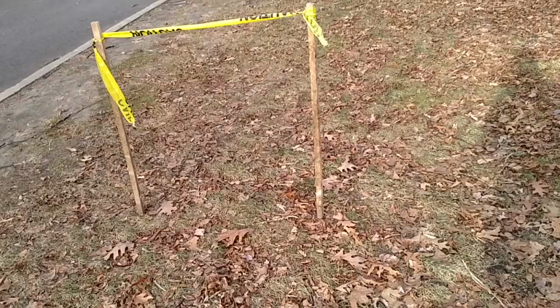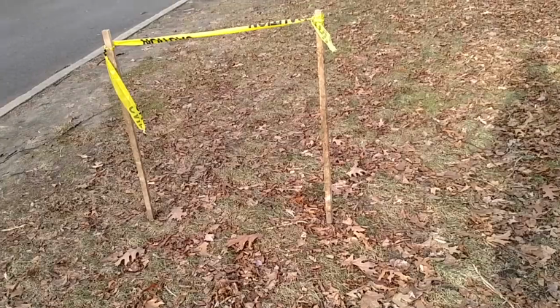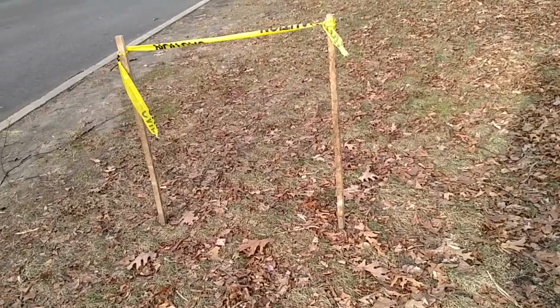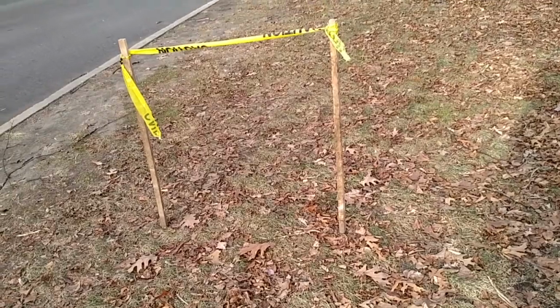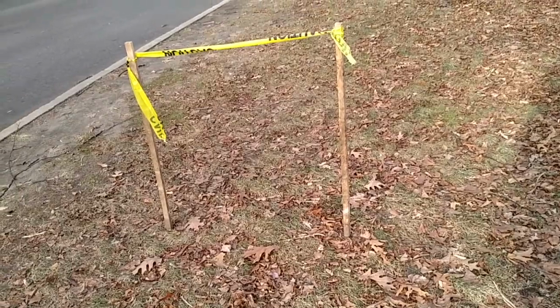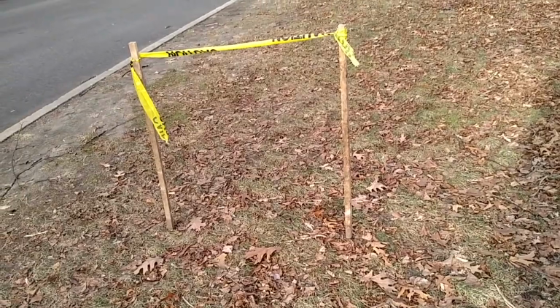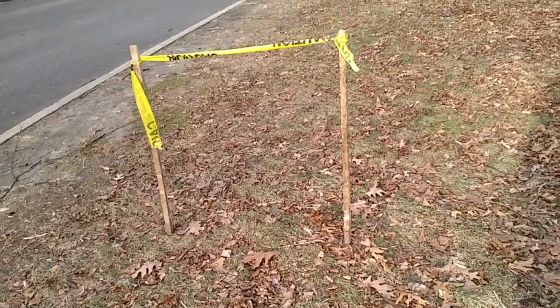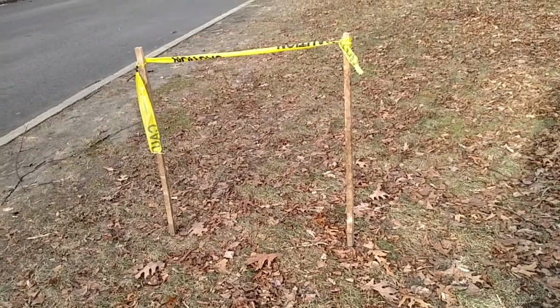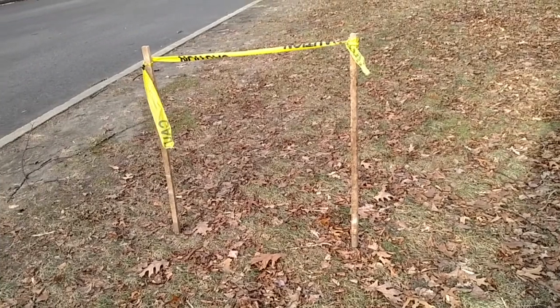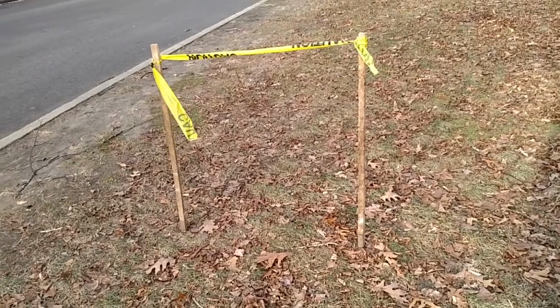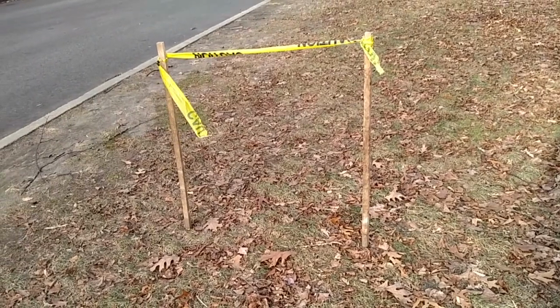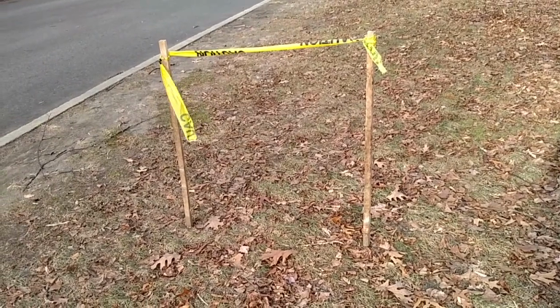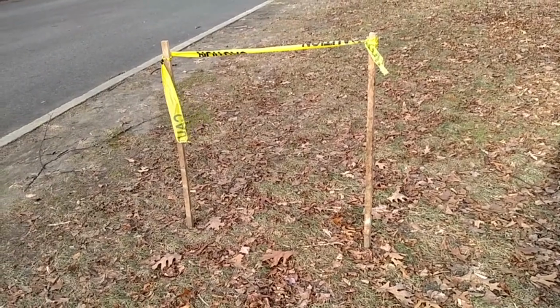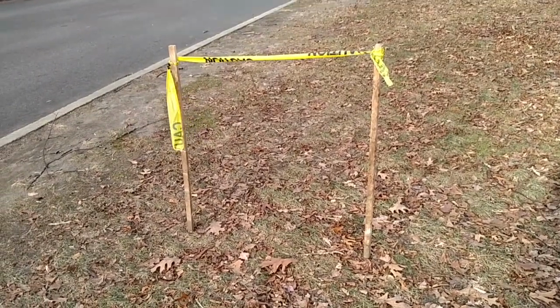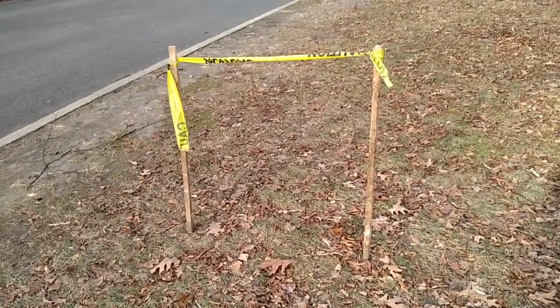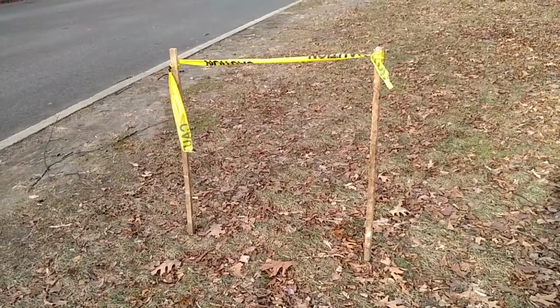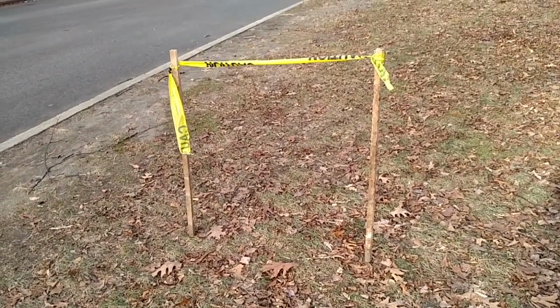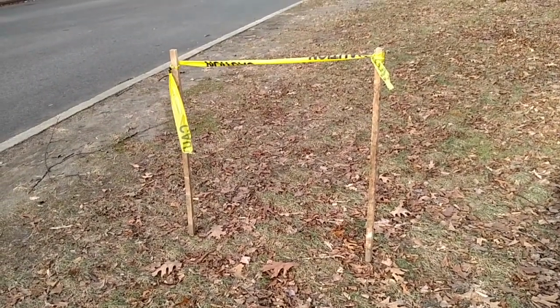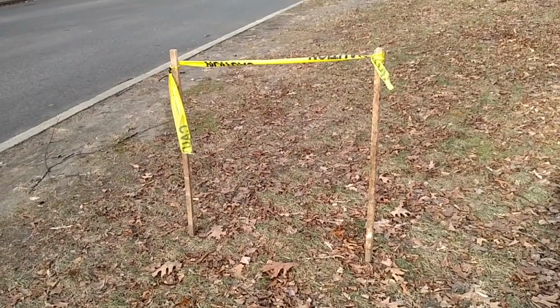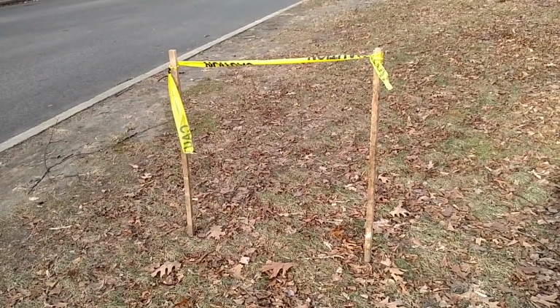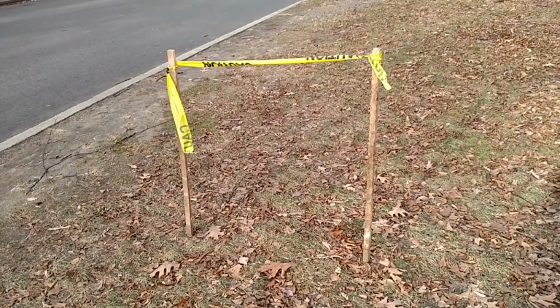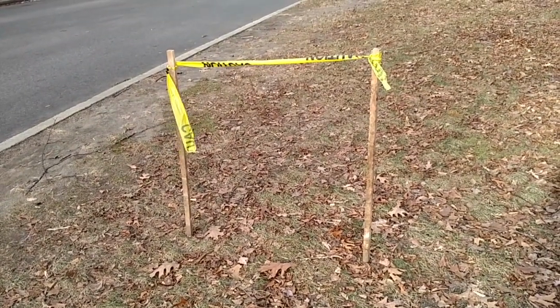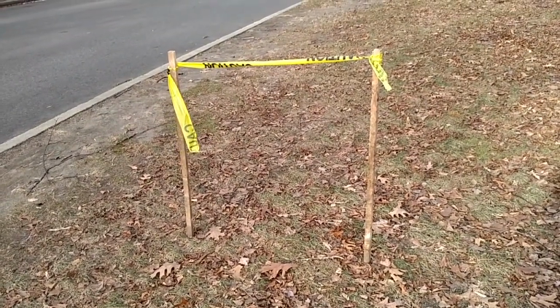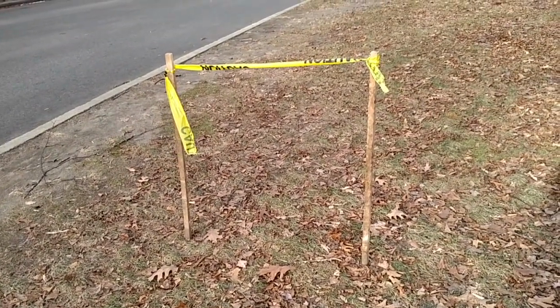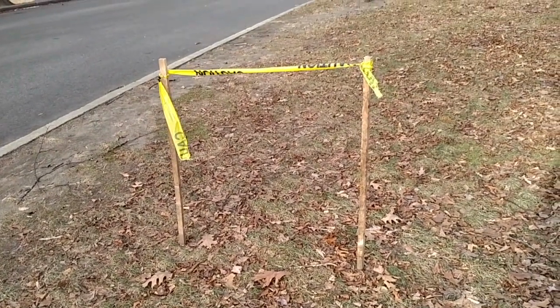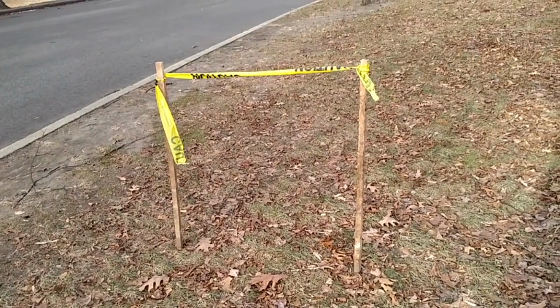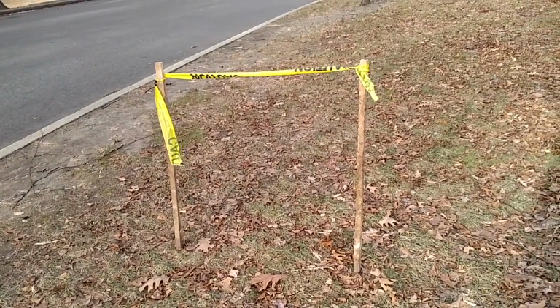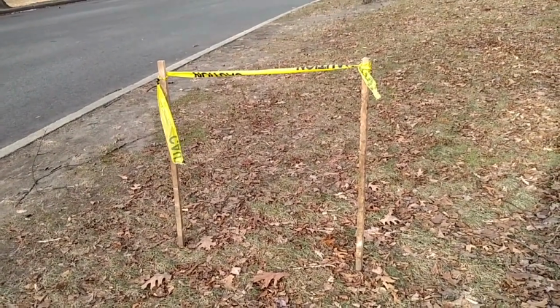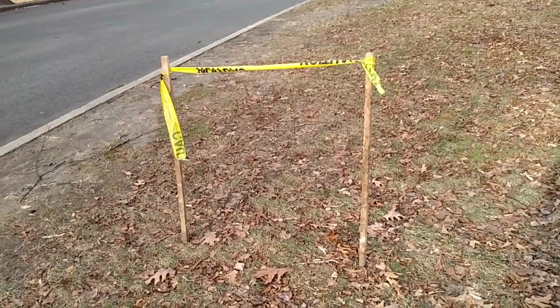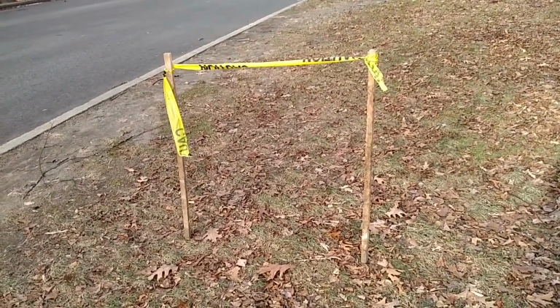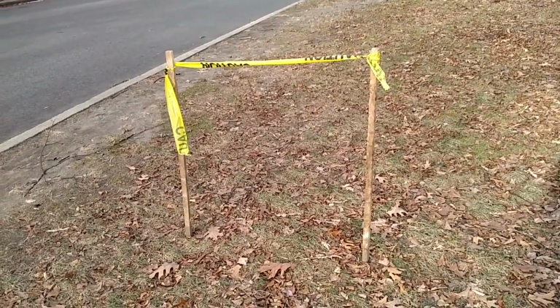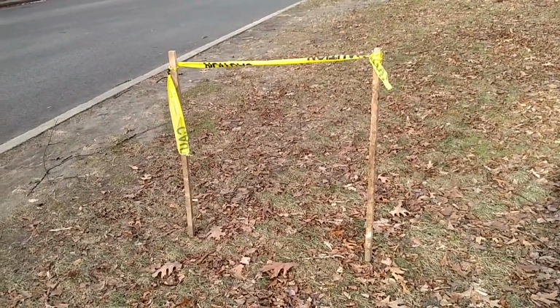These things have been popping up all over the park — just two sticks and you put some caution tape between them. Very effective.